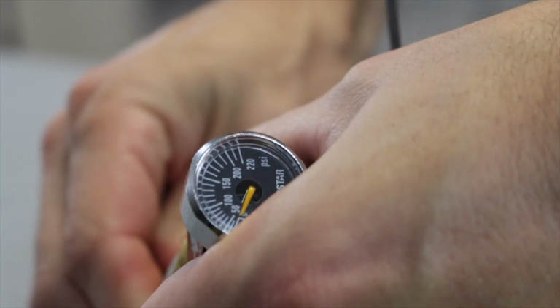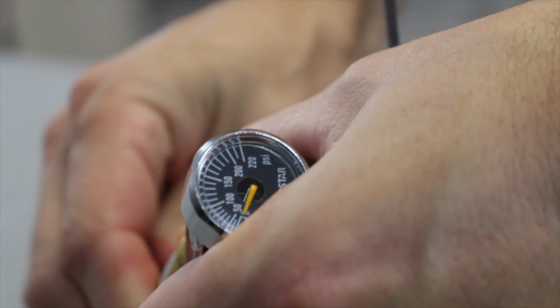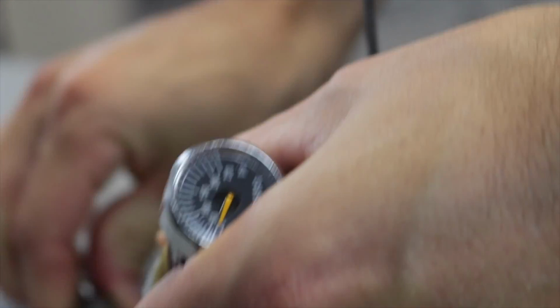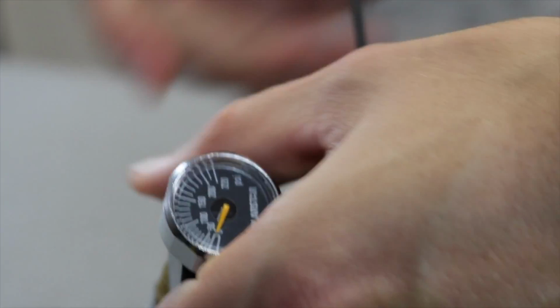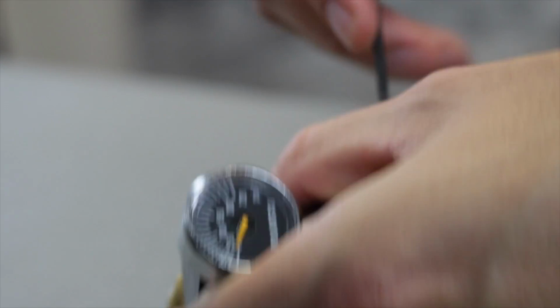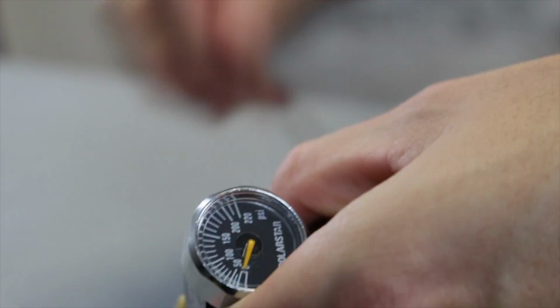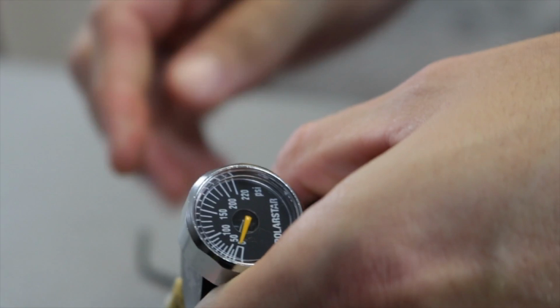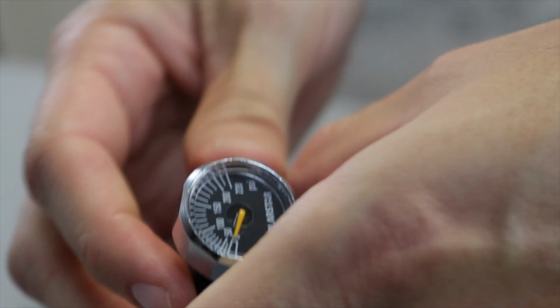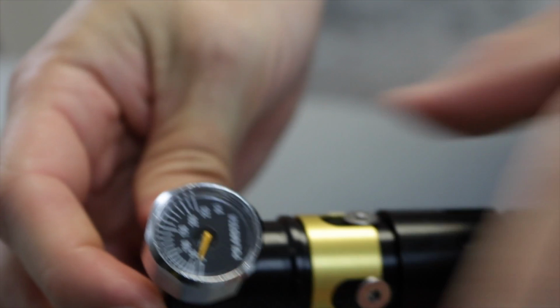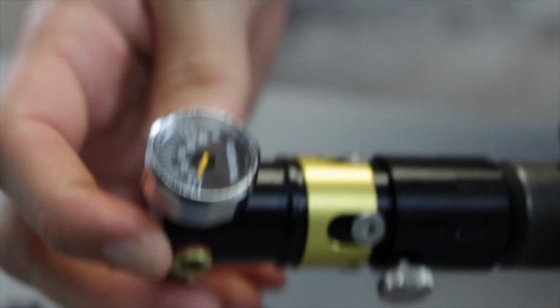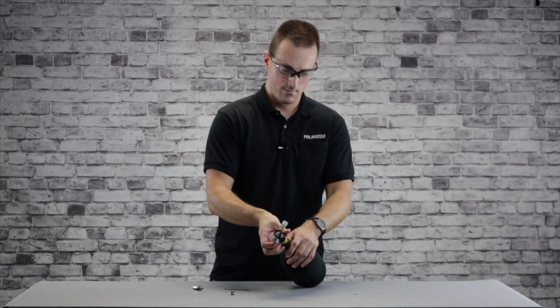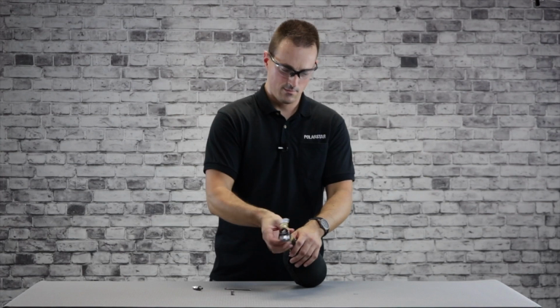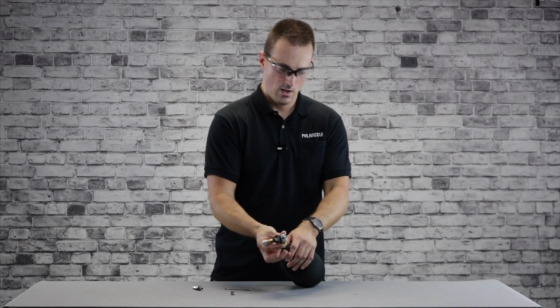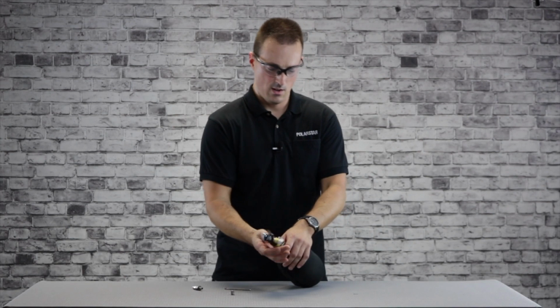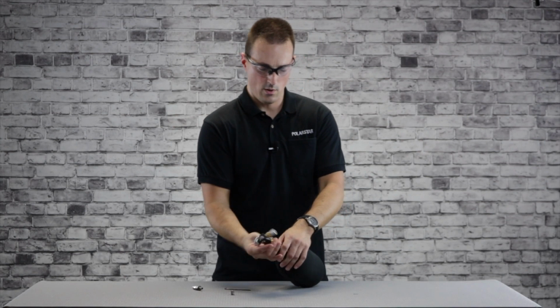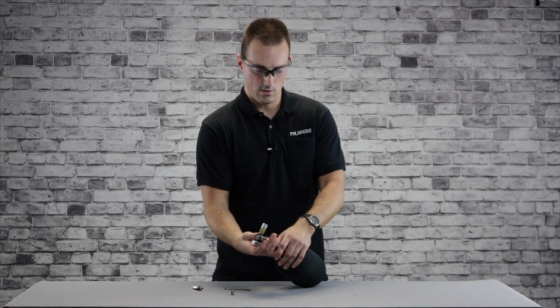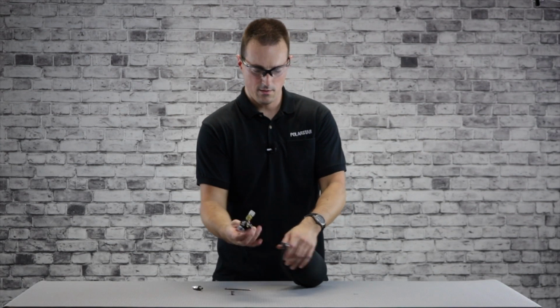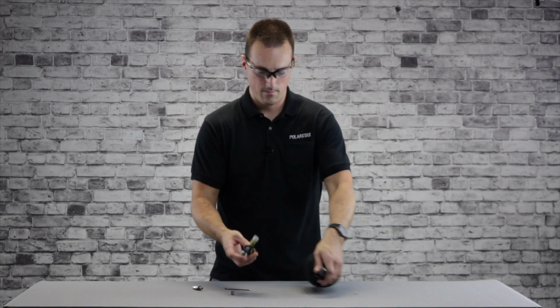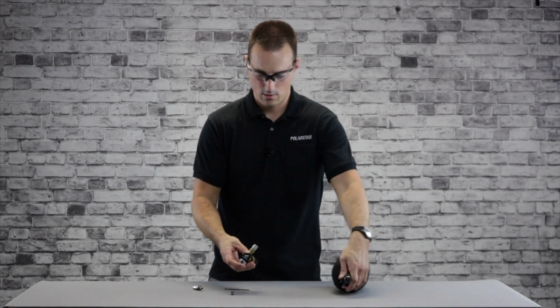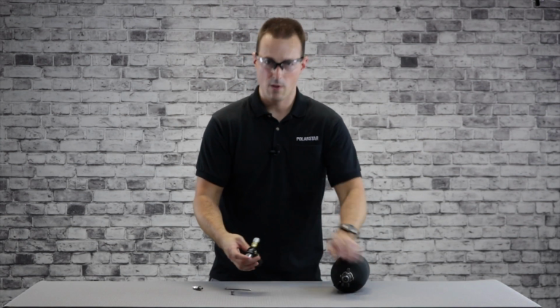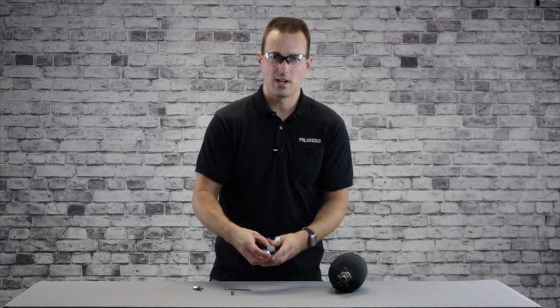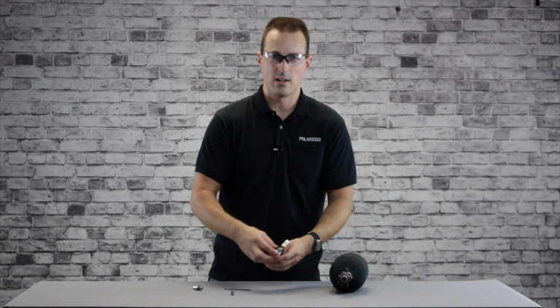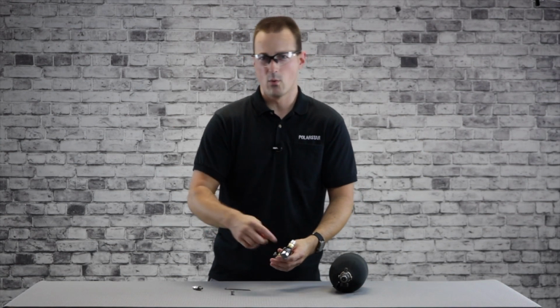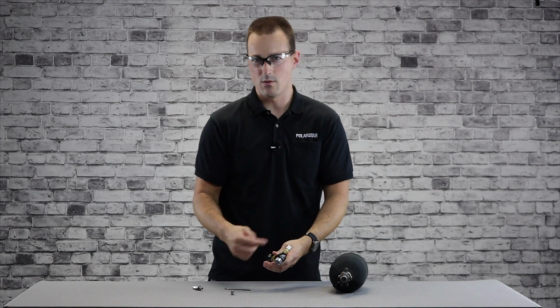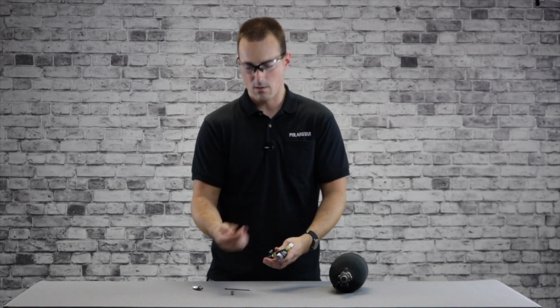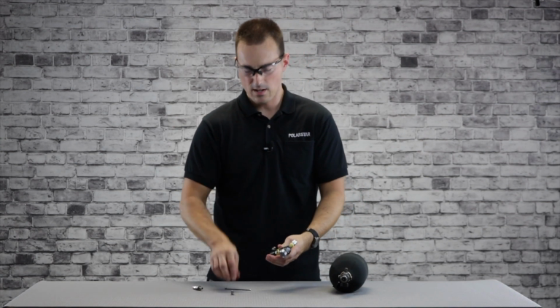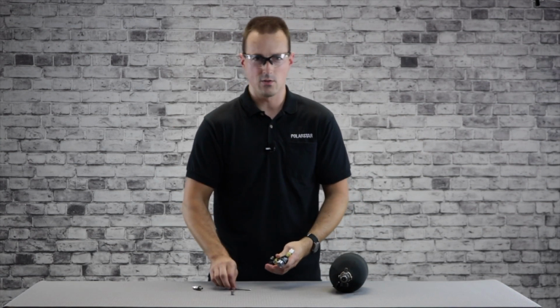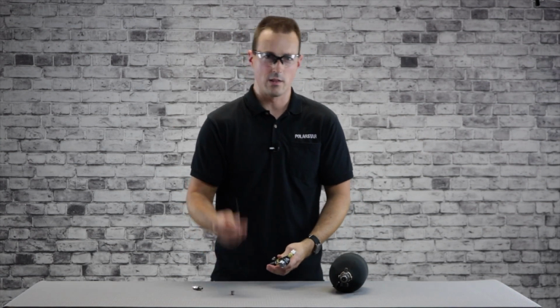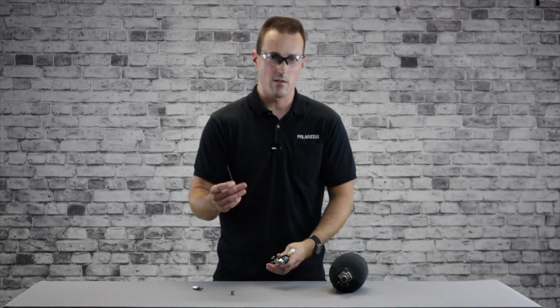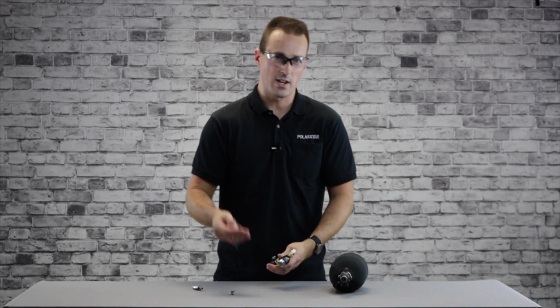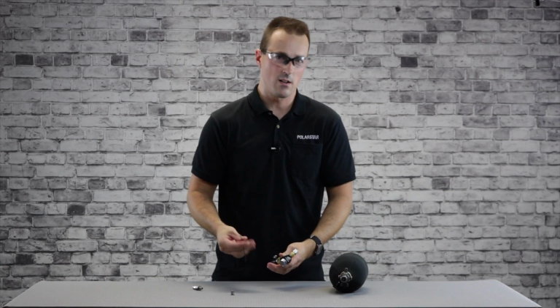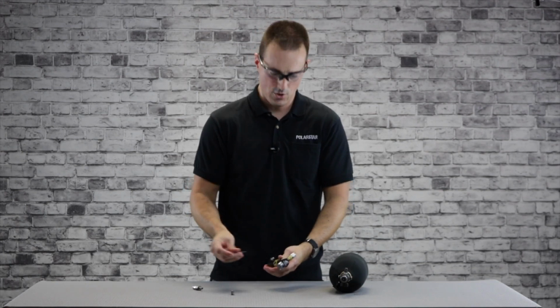Complete purge of the system. Once it's off, we're going to start by taking out the four screws around the body using a 3/32 Allen wrench.